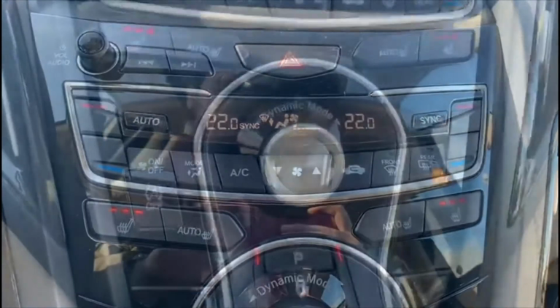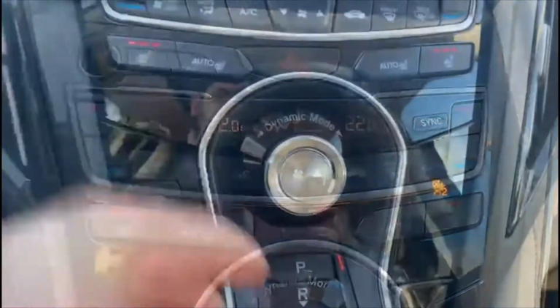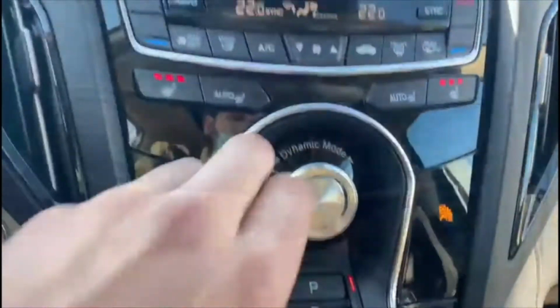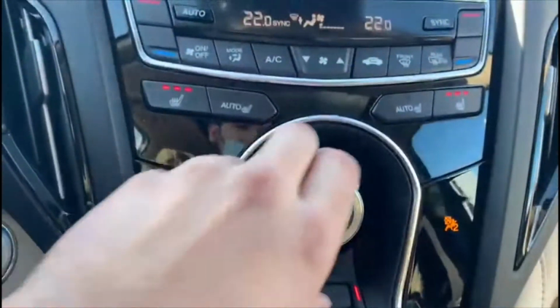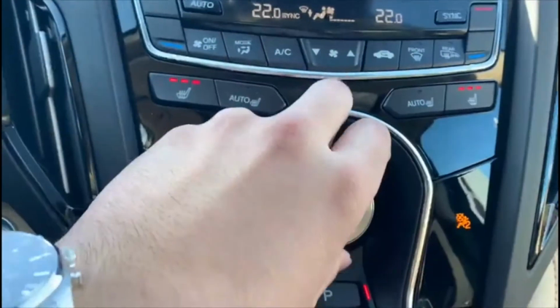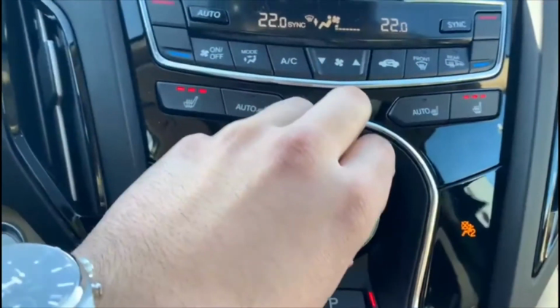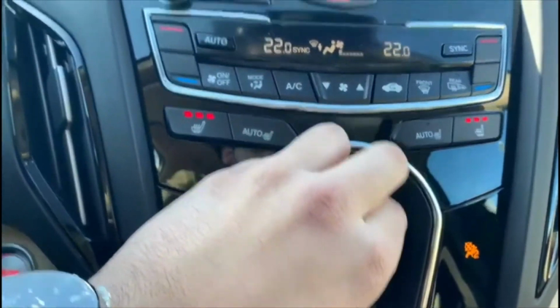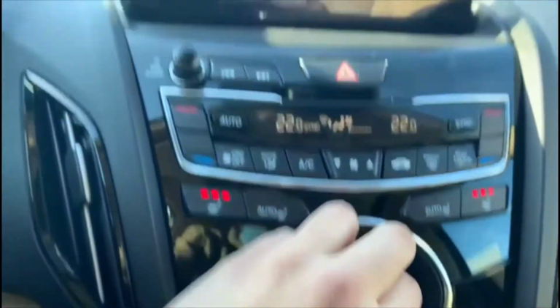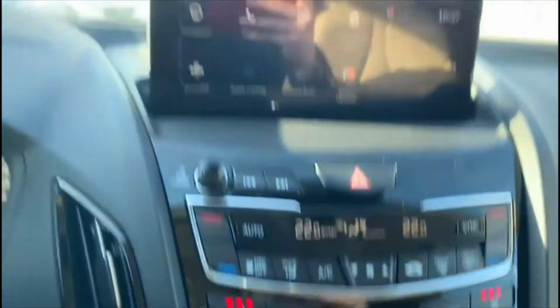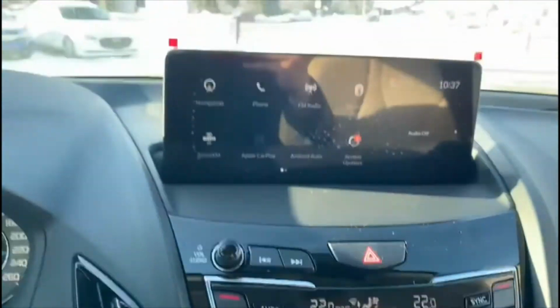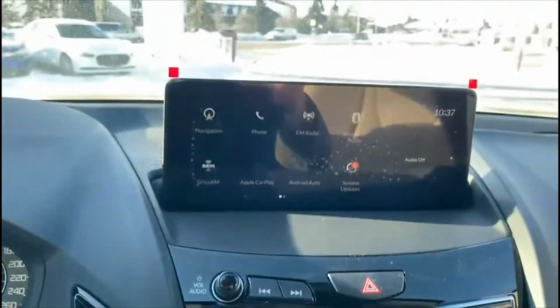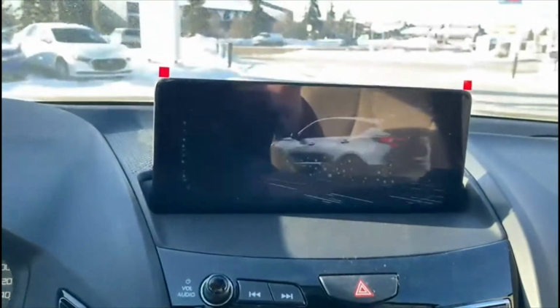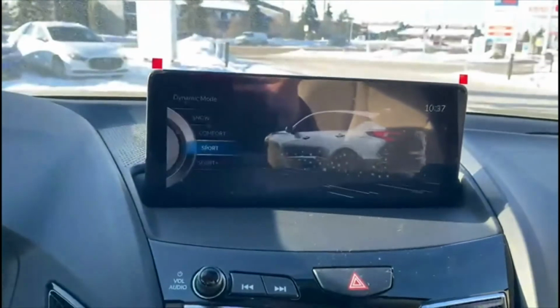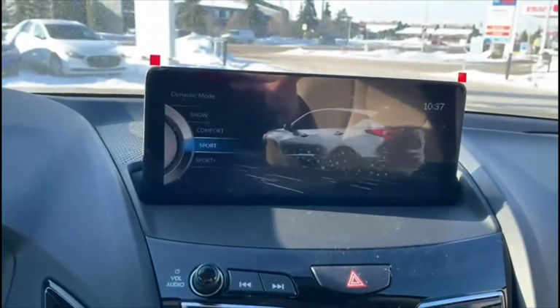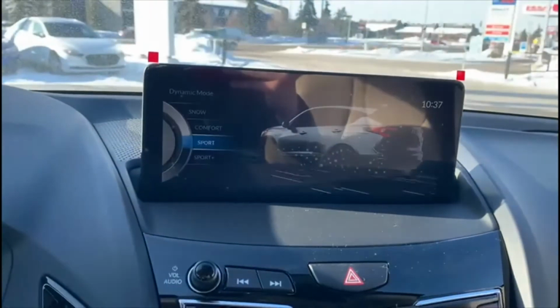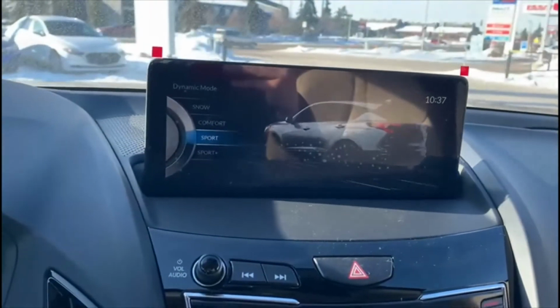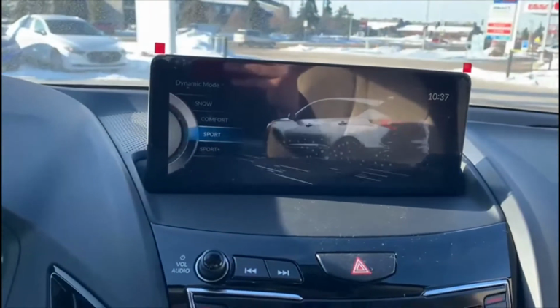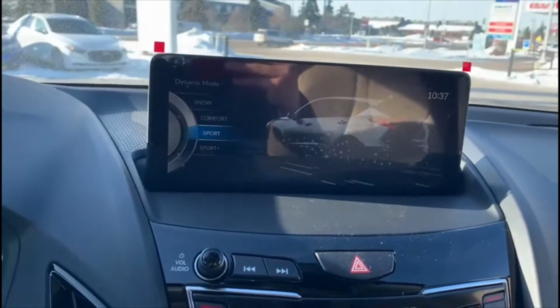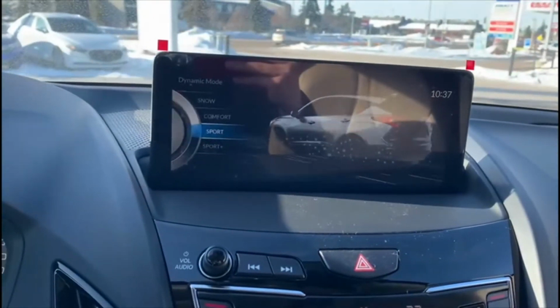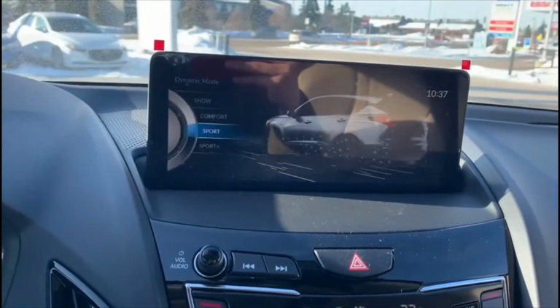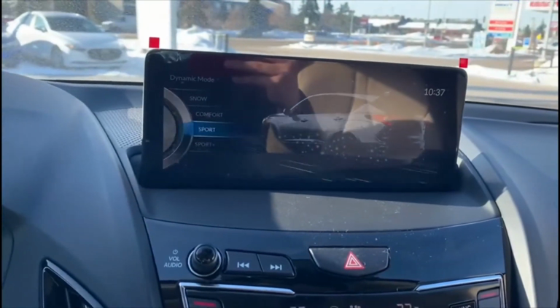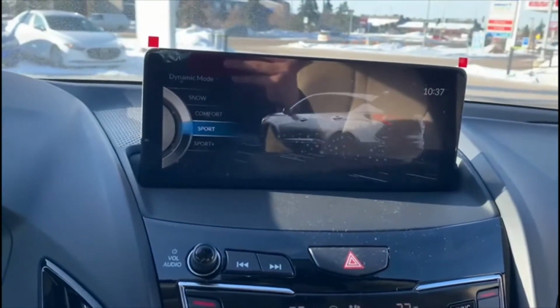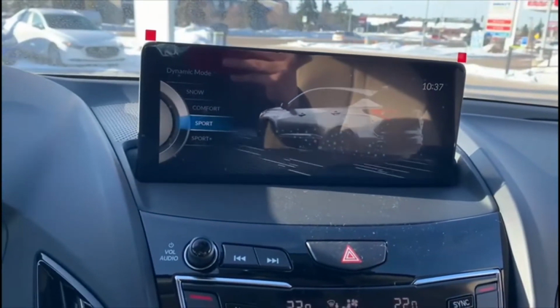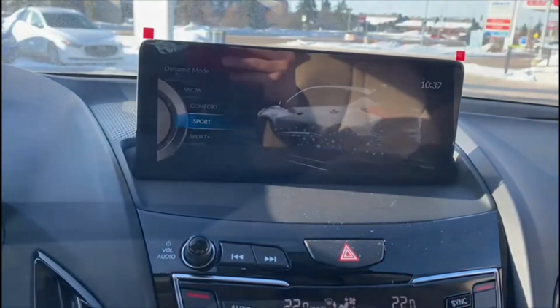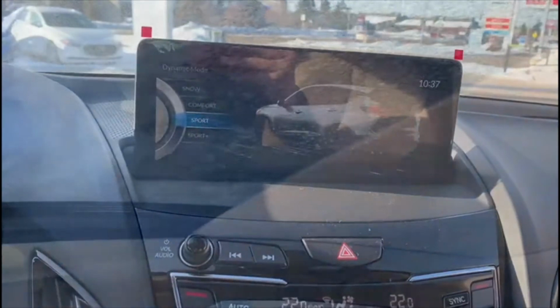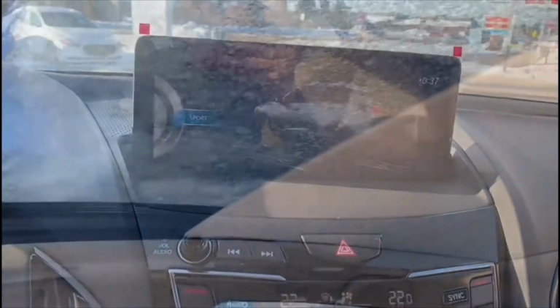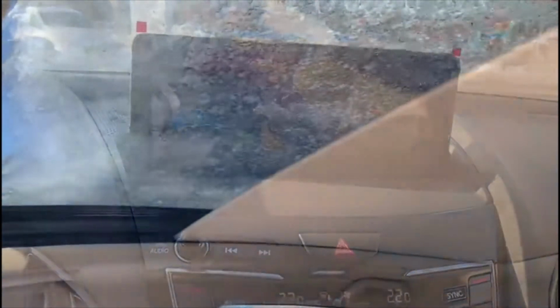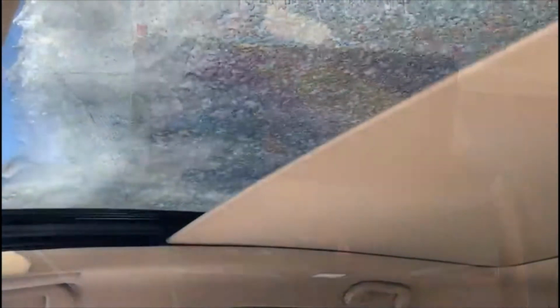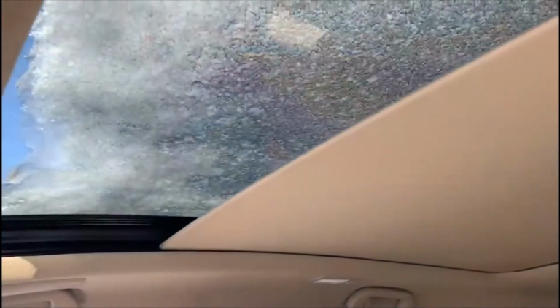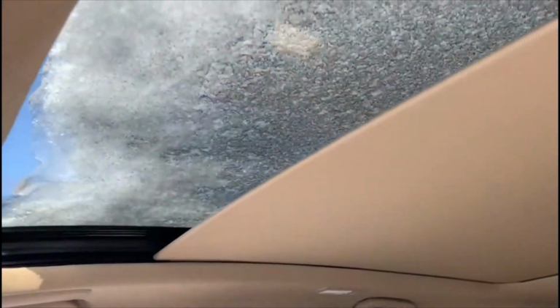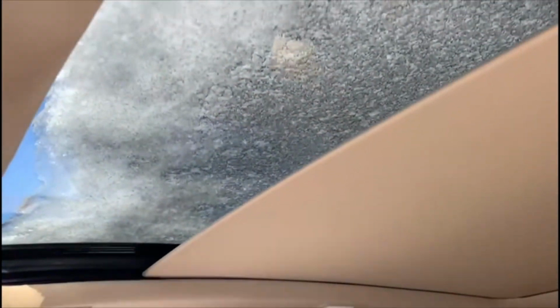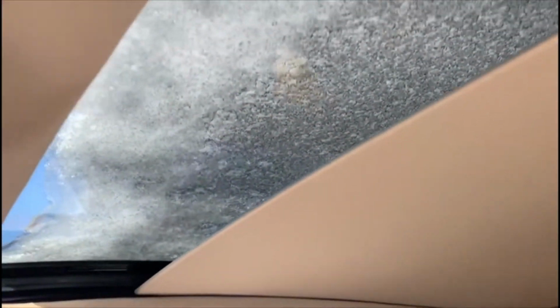You have dynamic mode, so we could switch in between the different modes — snow, comfort, sport. Panoramic sunroof.